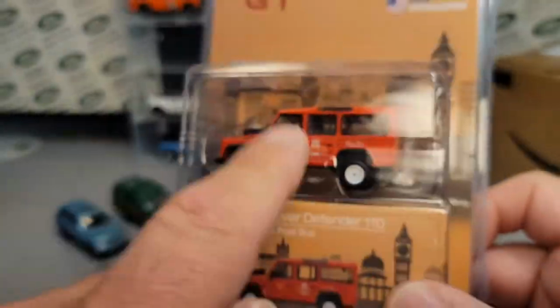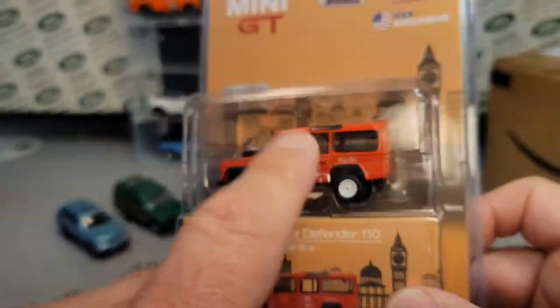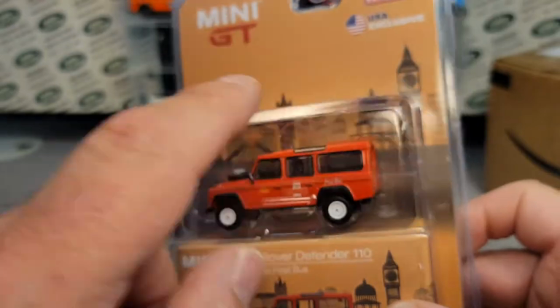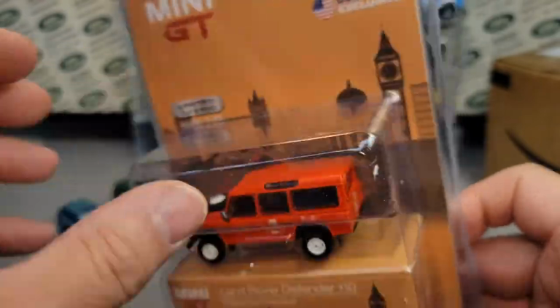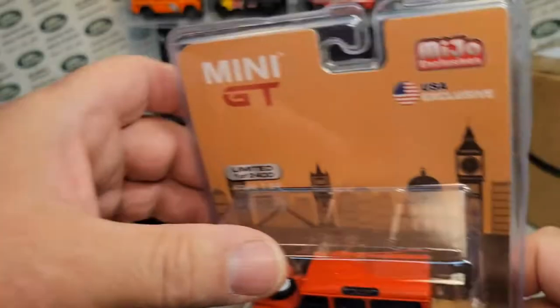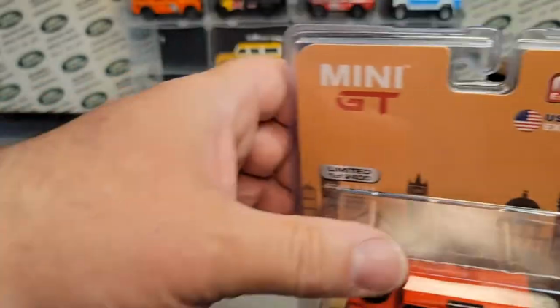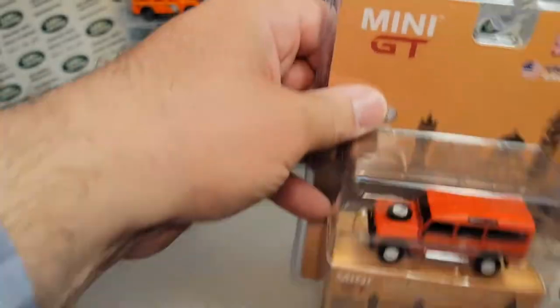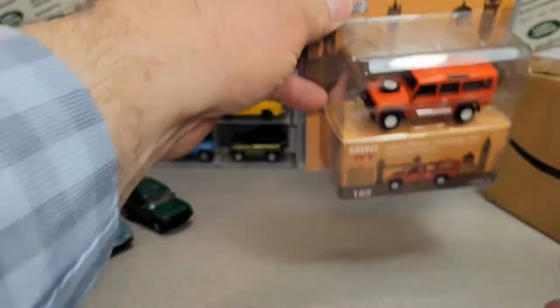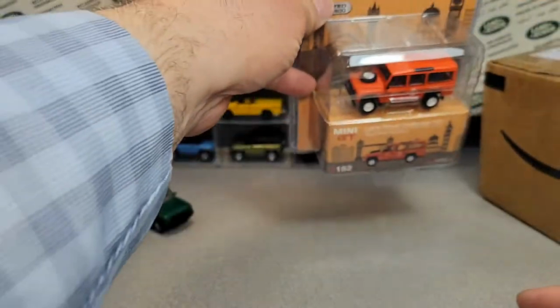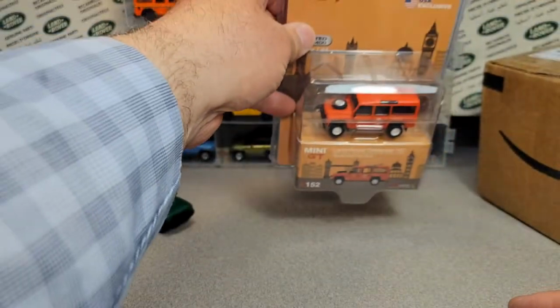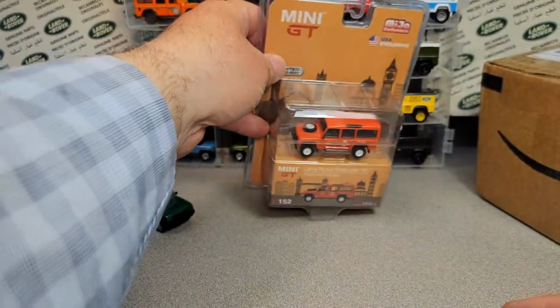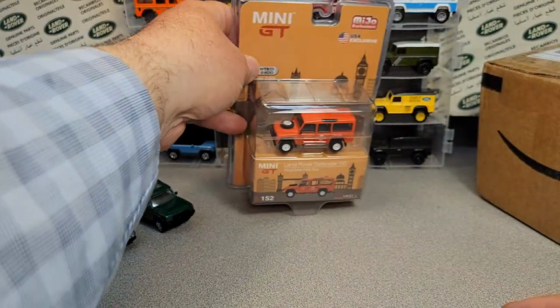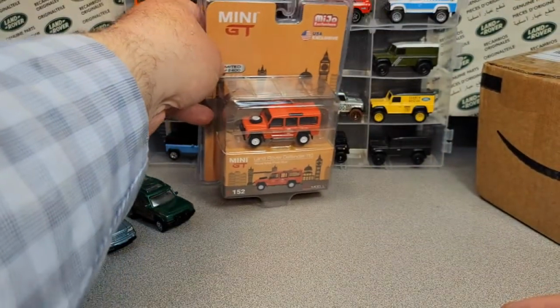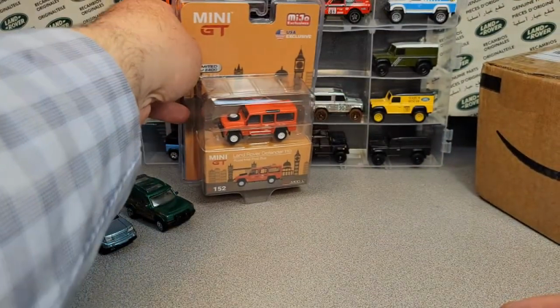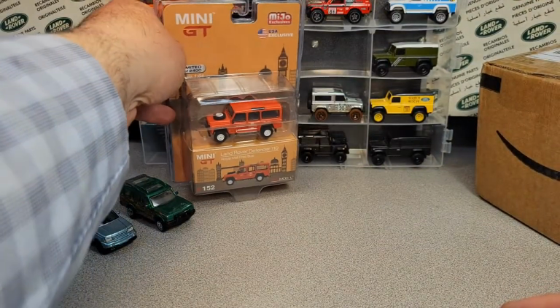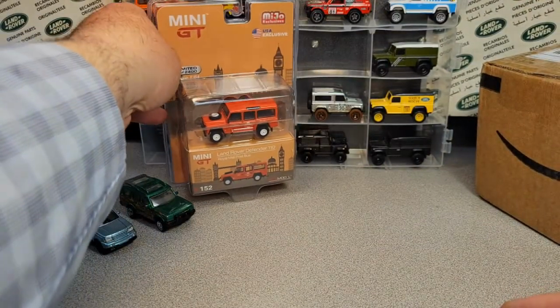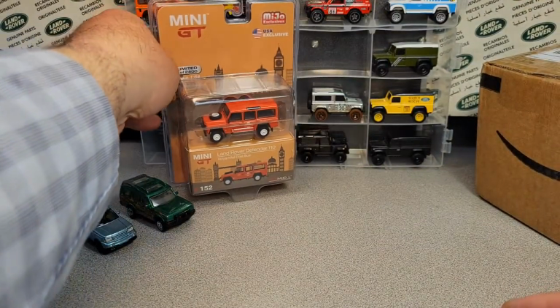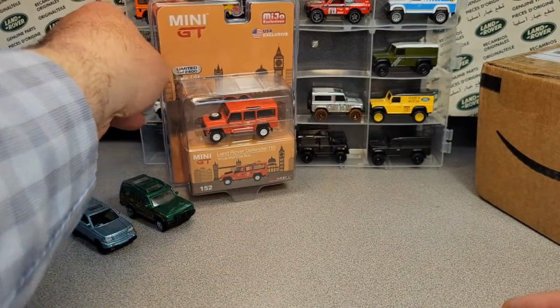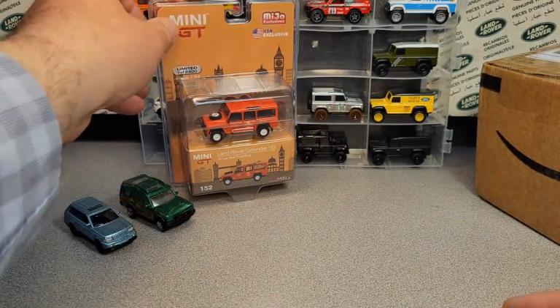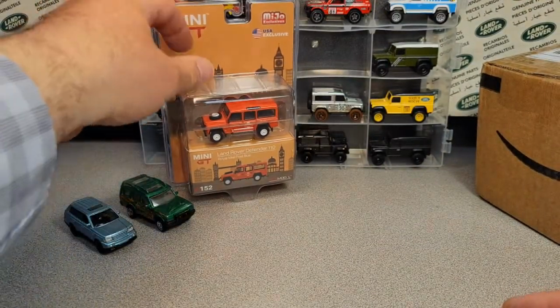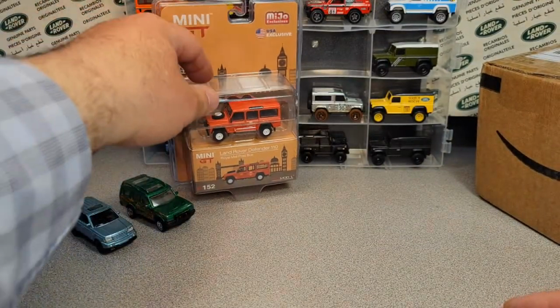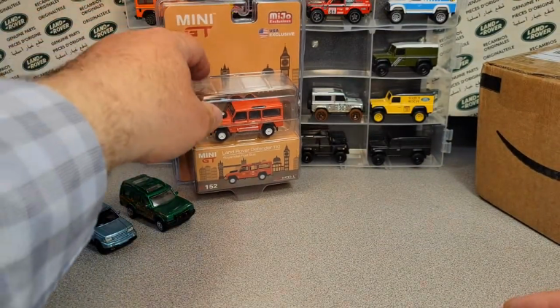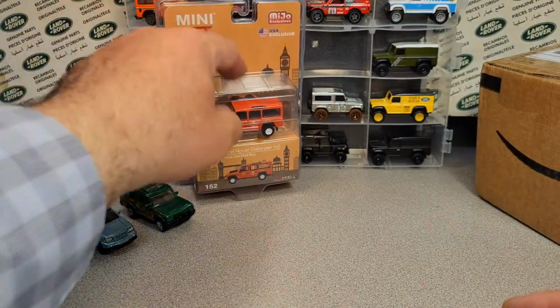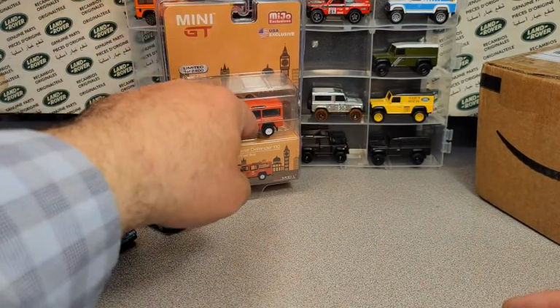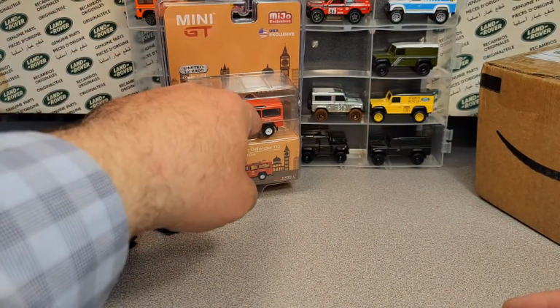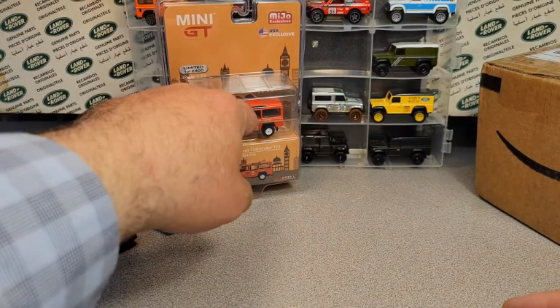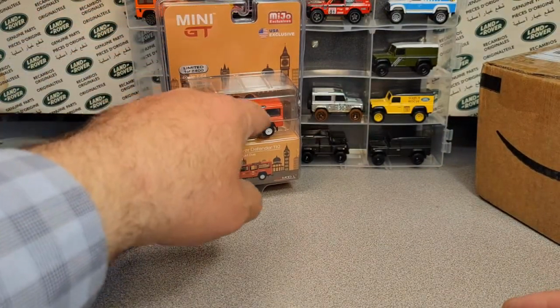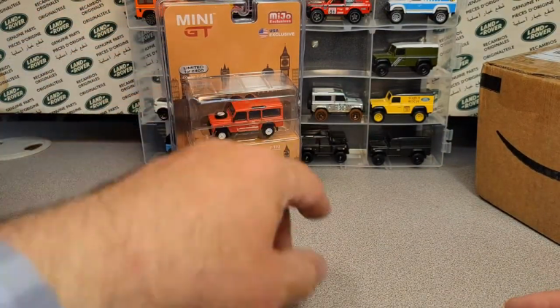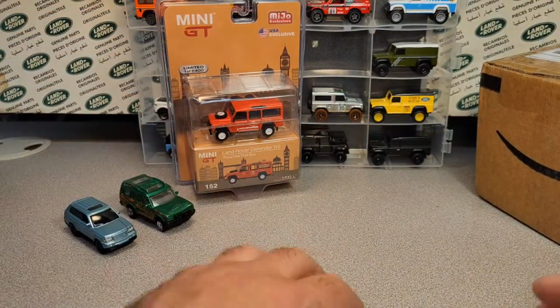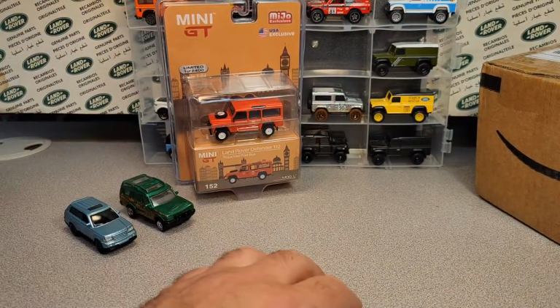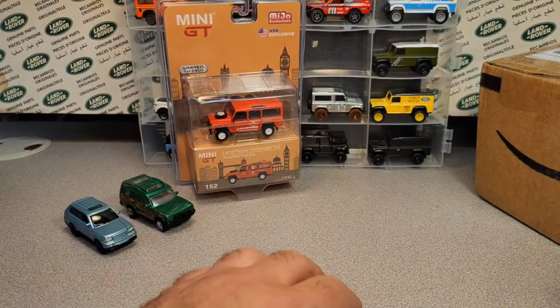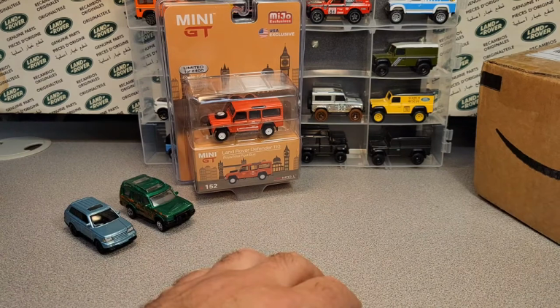We'll look at it, maybe on a What Is It Wednesday. Yeah, I did not have that one.